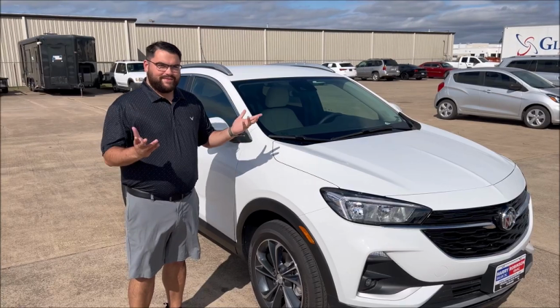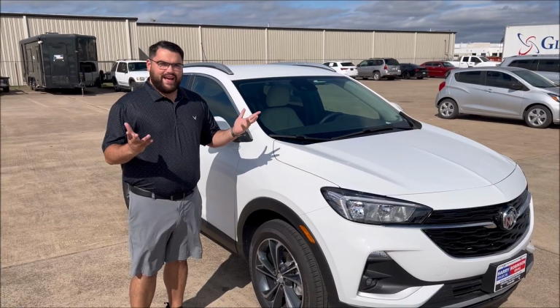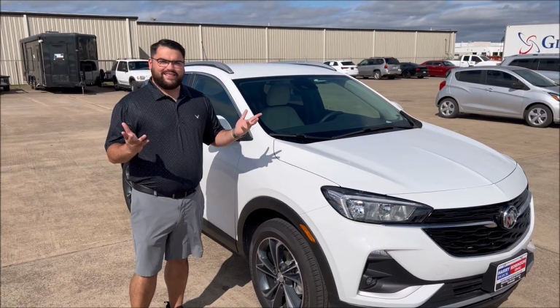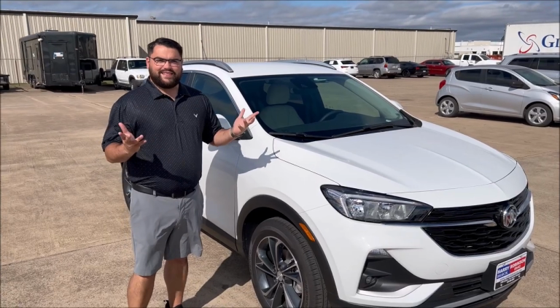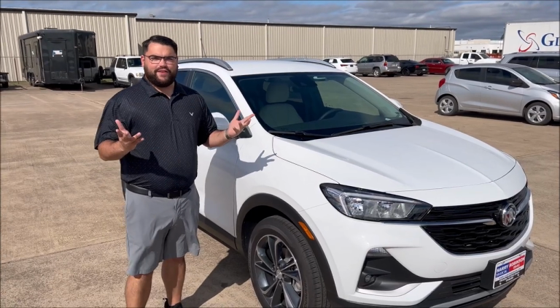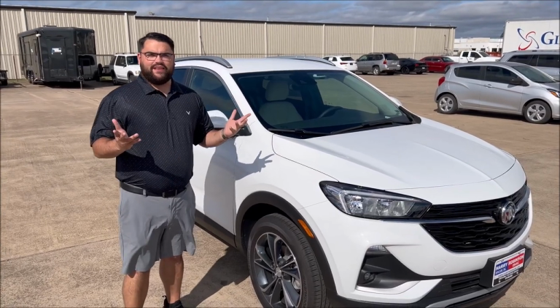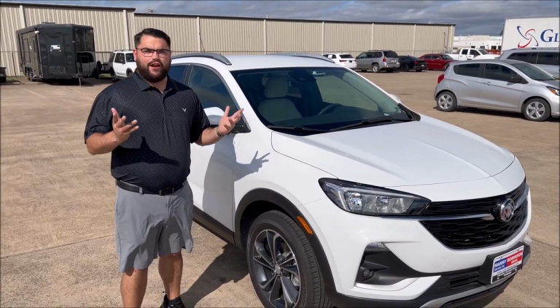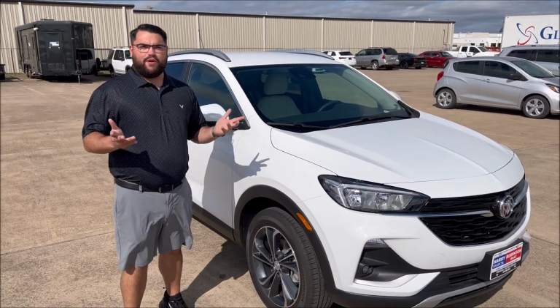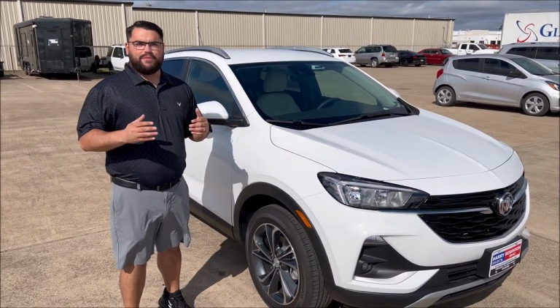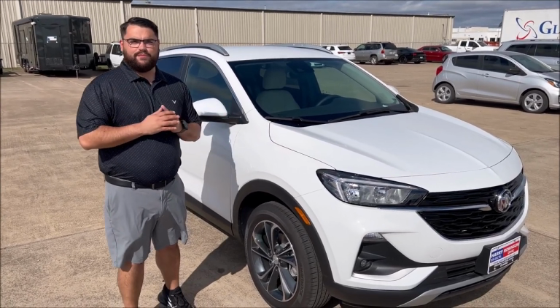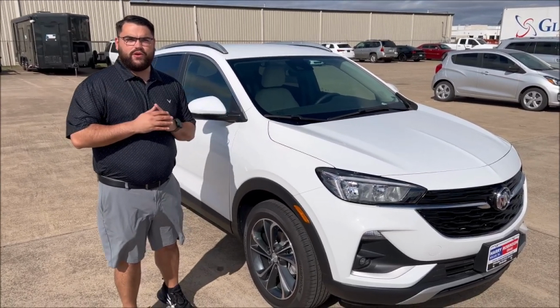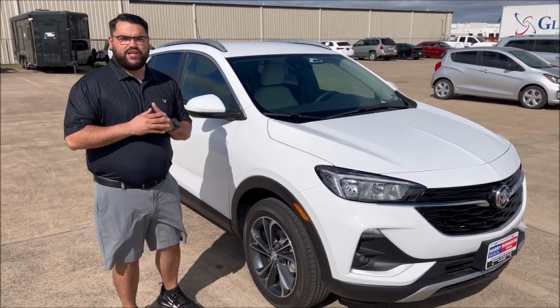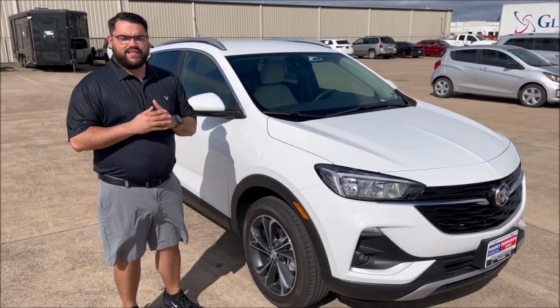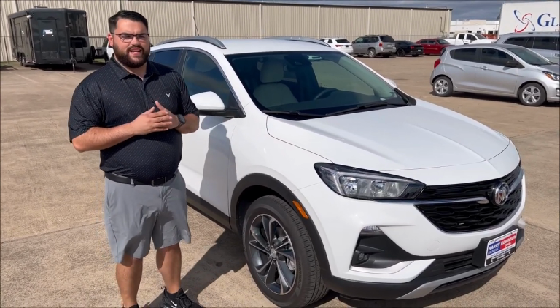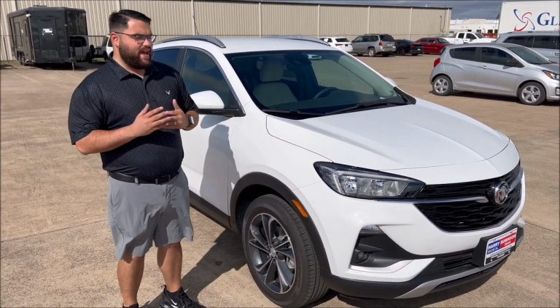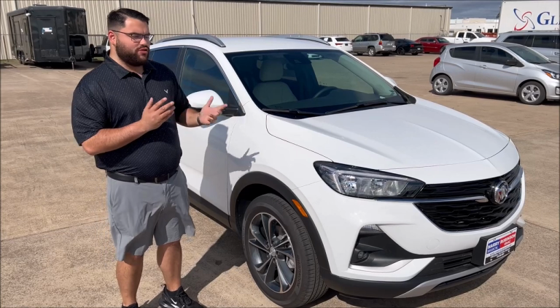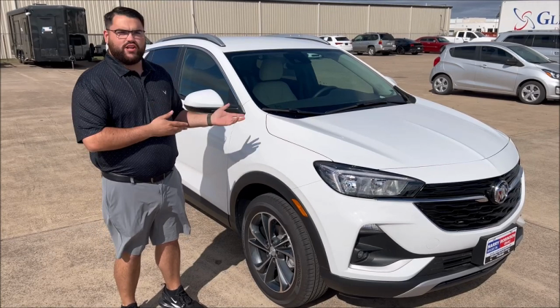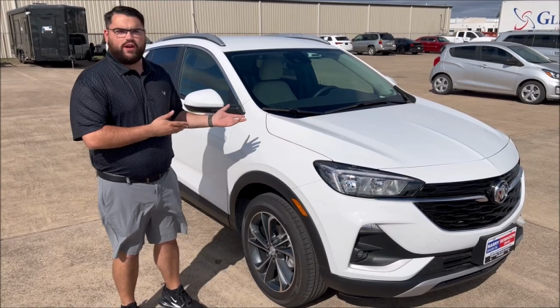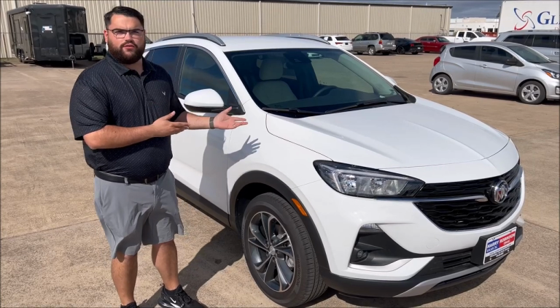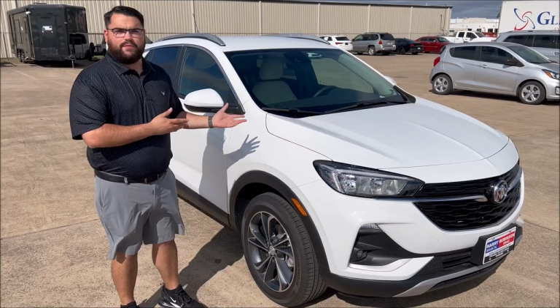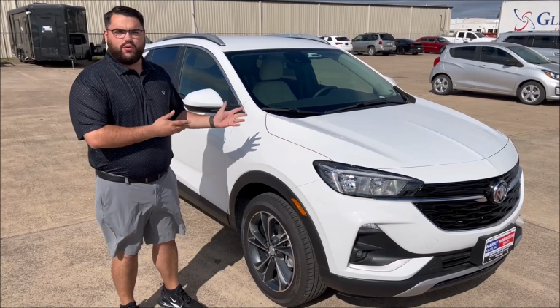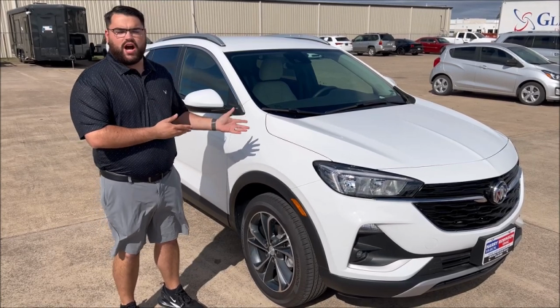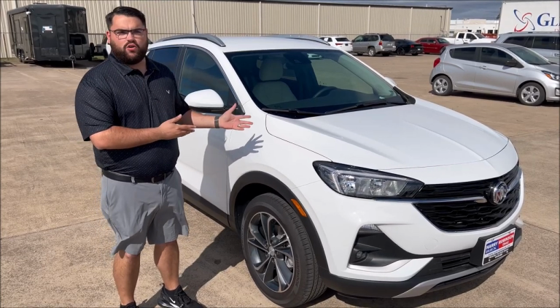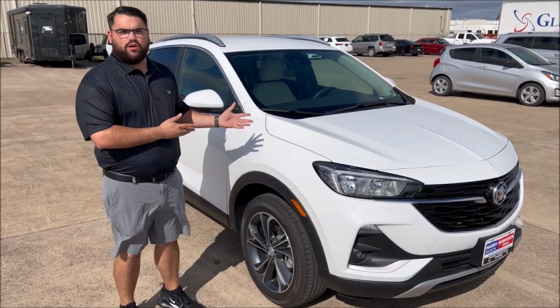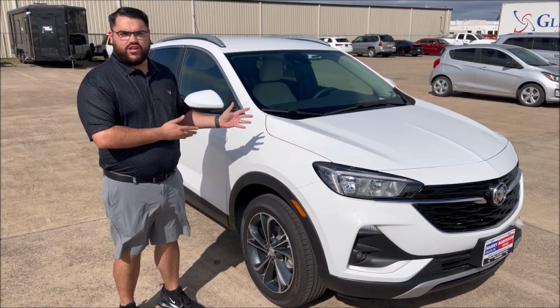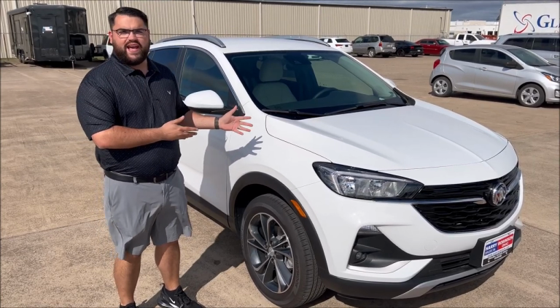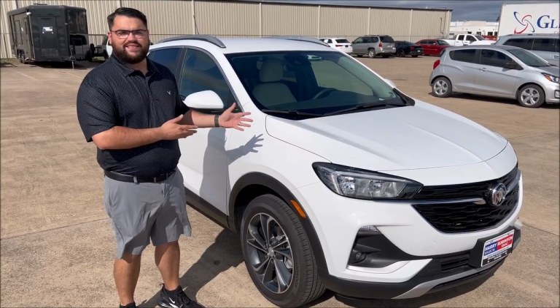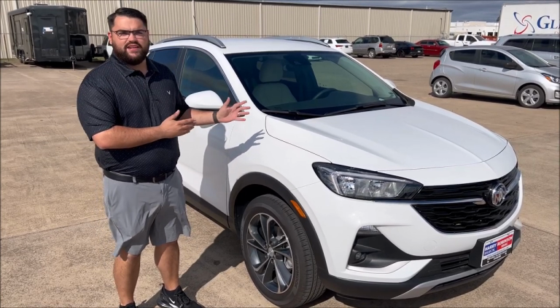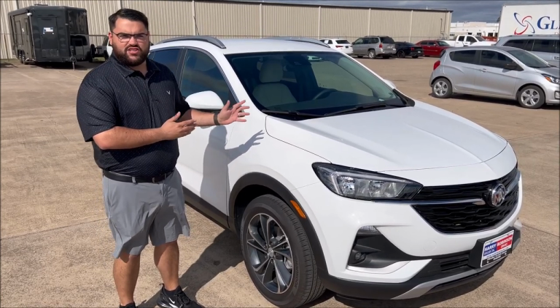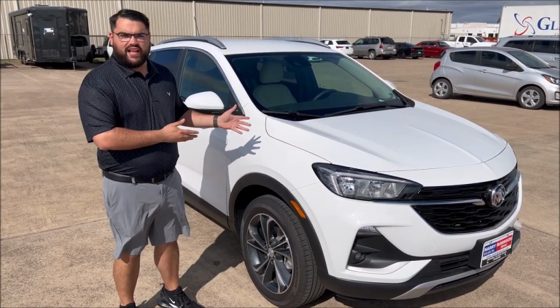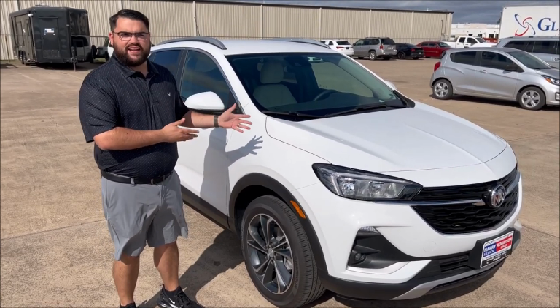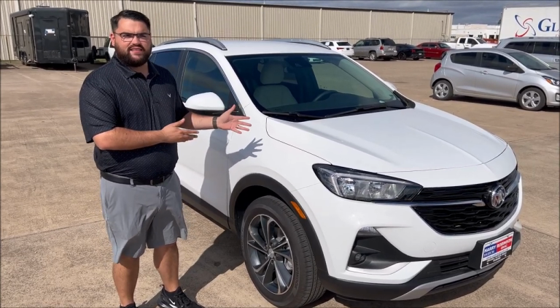Hey, this is Seth Hill at Harry Robinson Buick GMC. Today I have a 2023 Buick Encore GX SELECT.